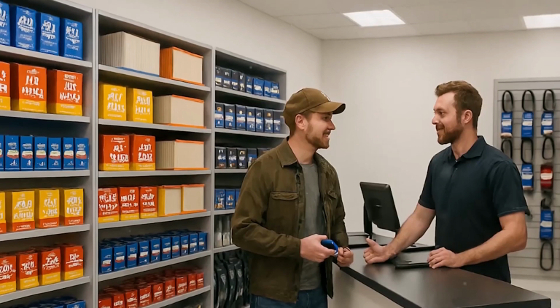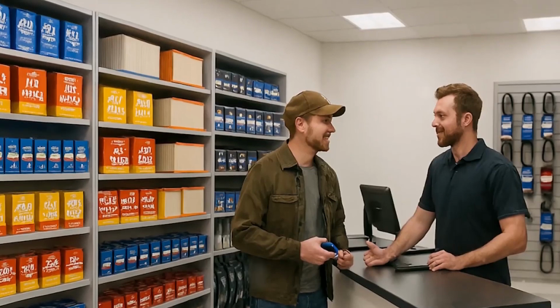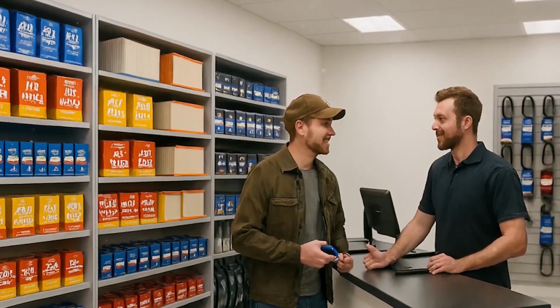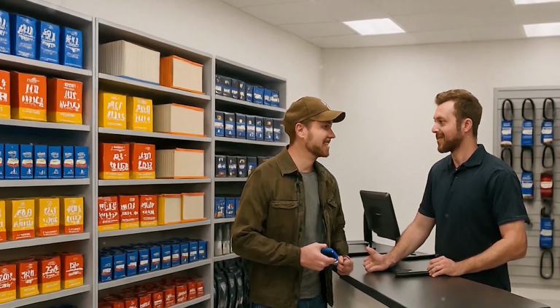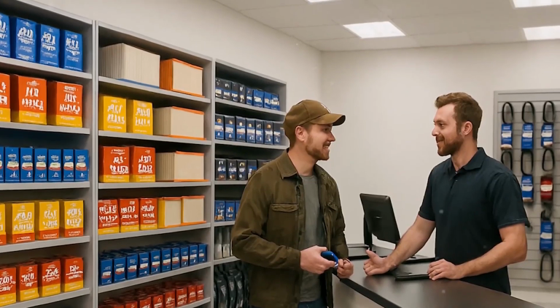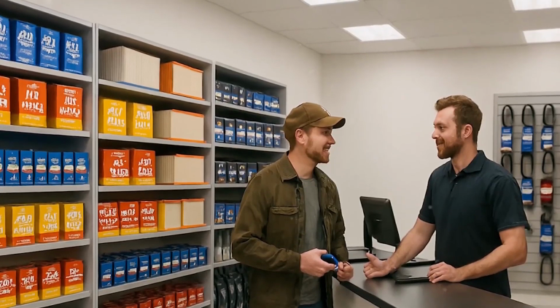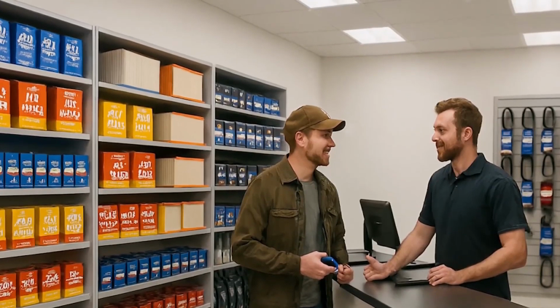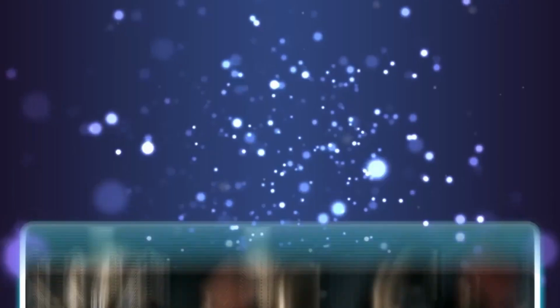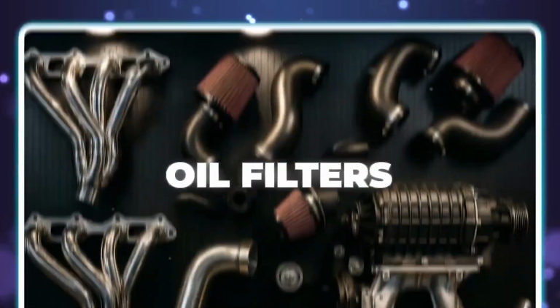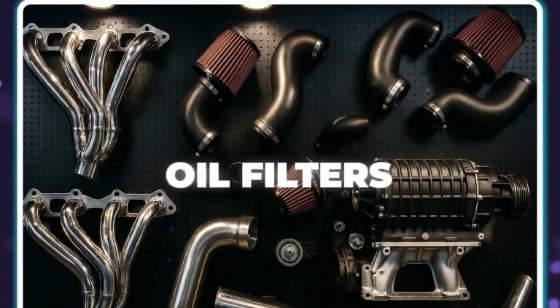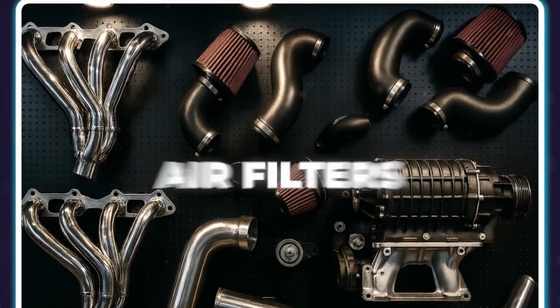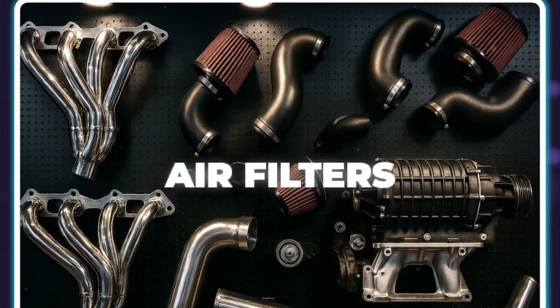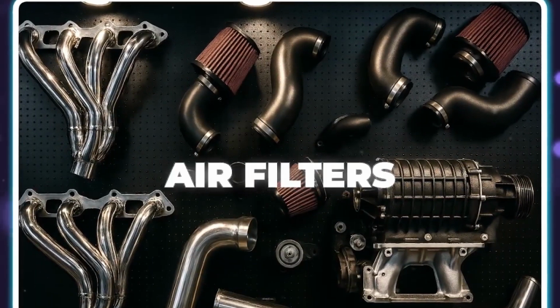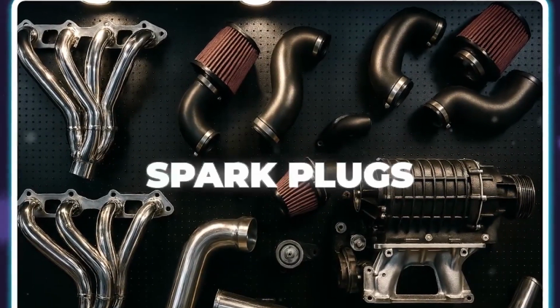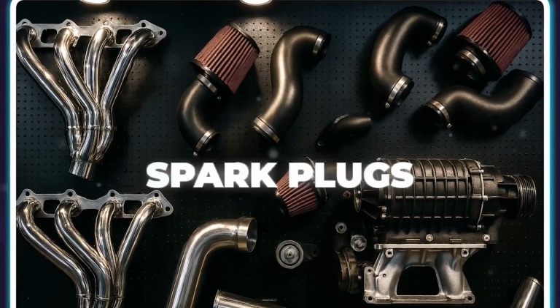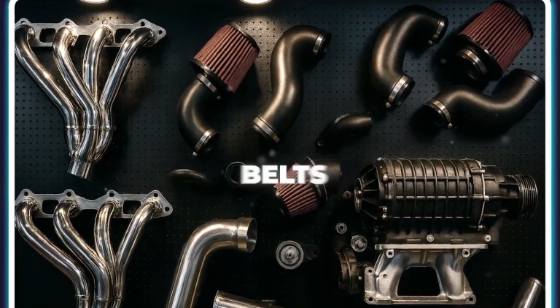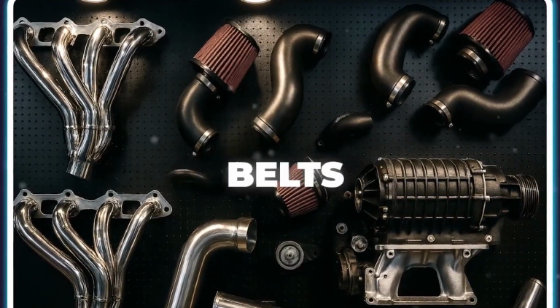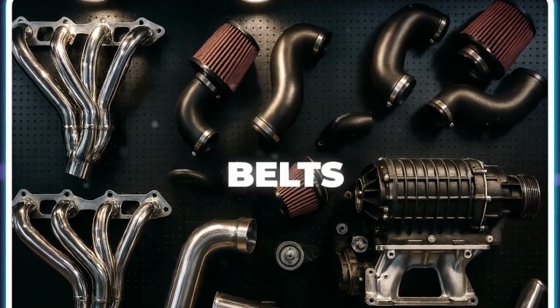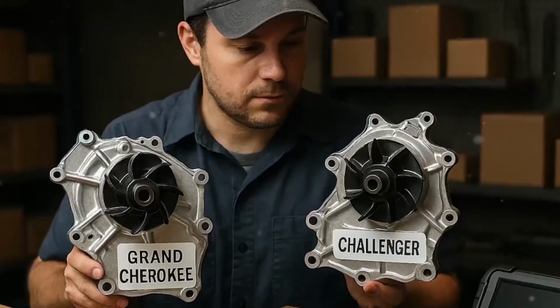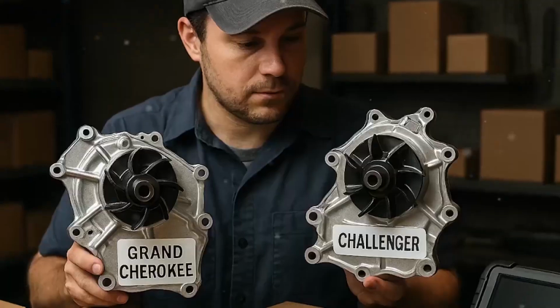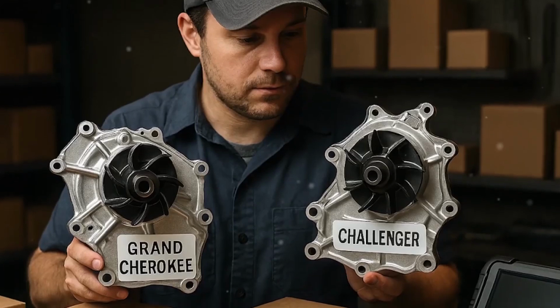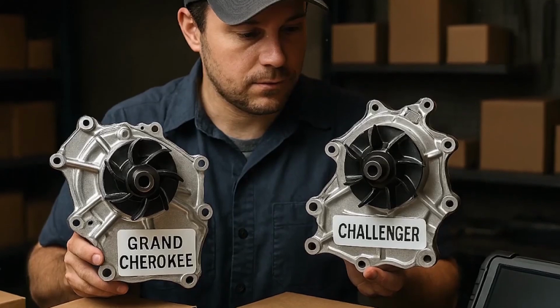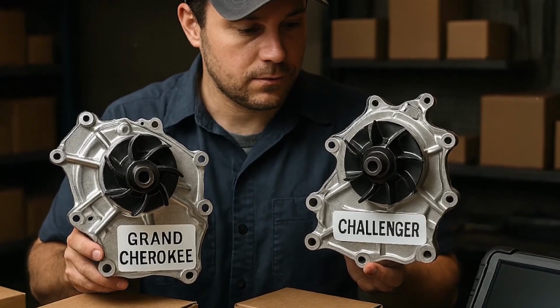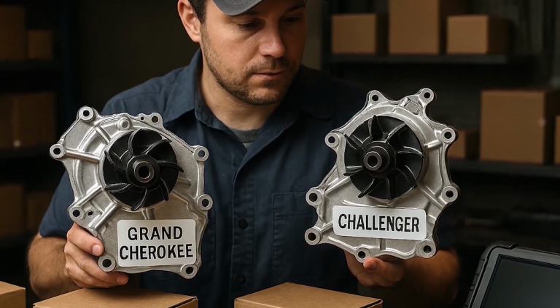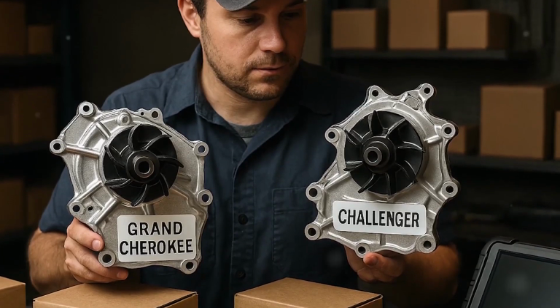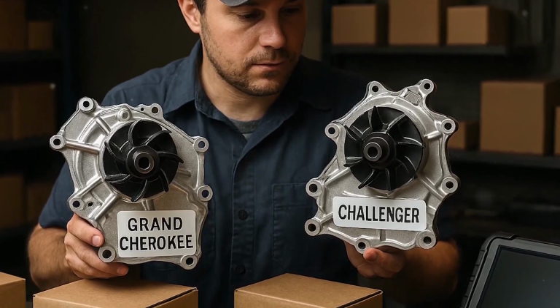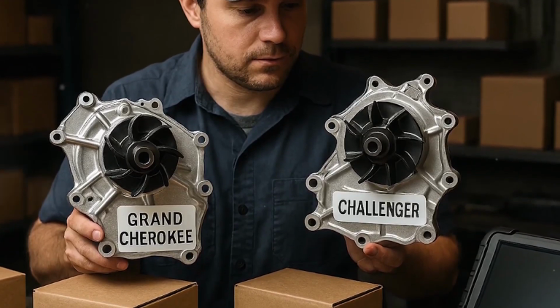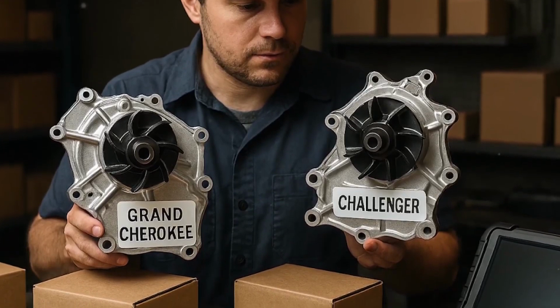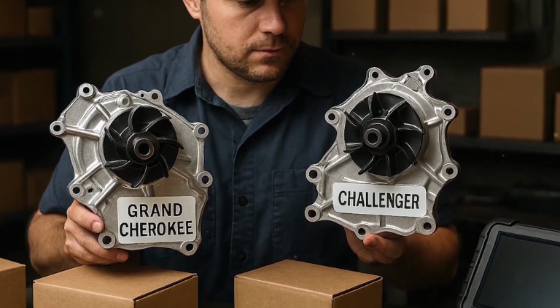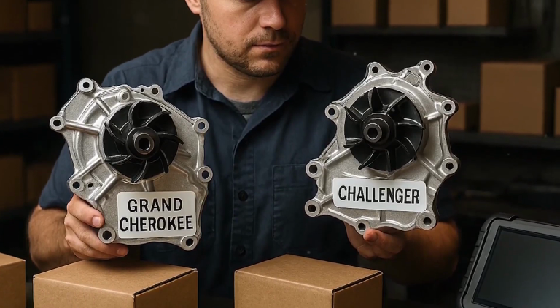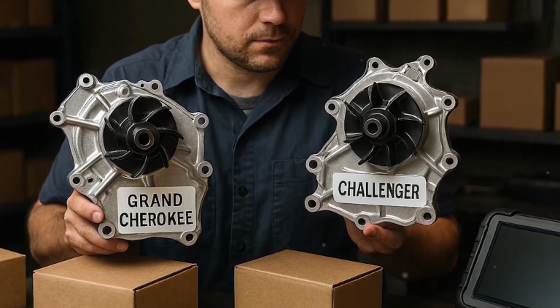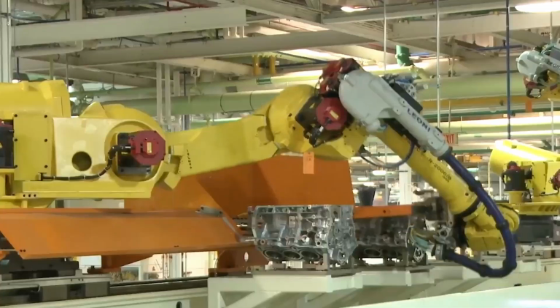For instance, replacing a water pump, which used to be a simple fix, now involves taking out many parts and sometimes takes hours.